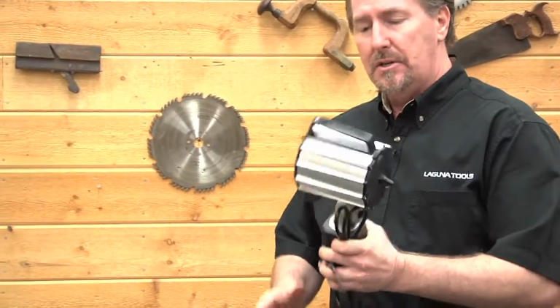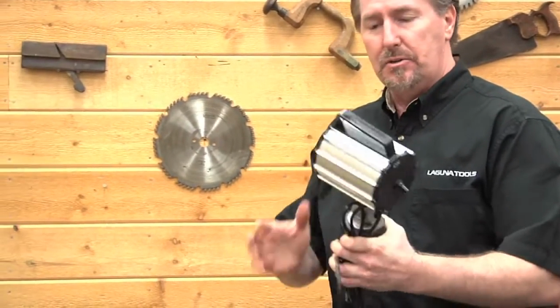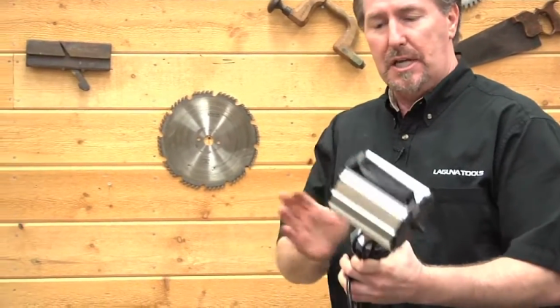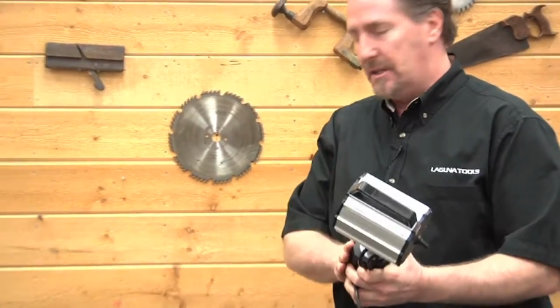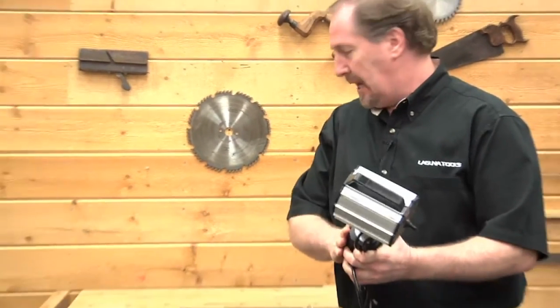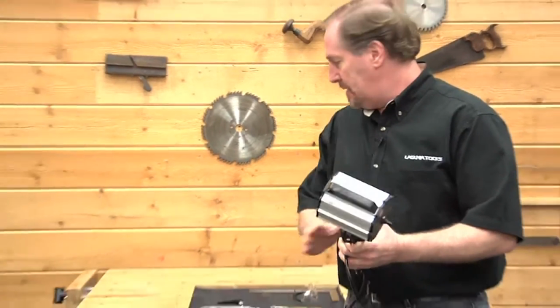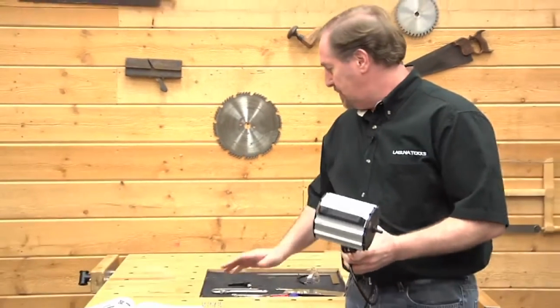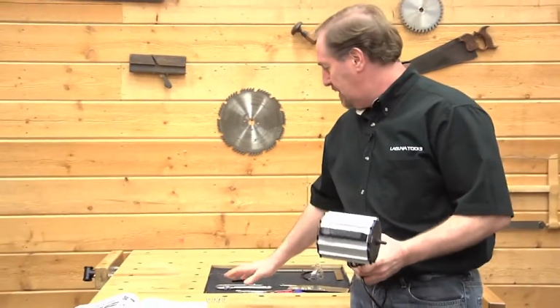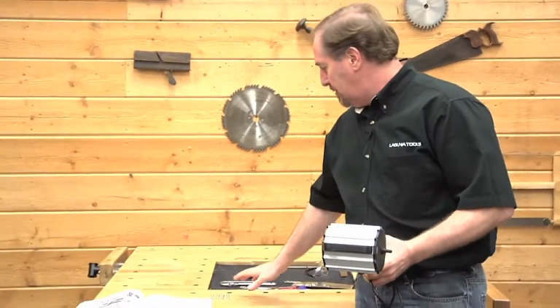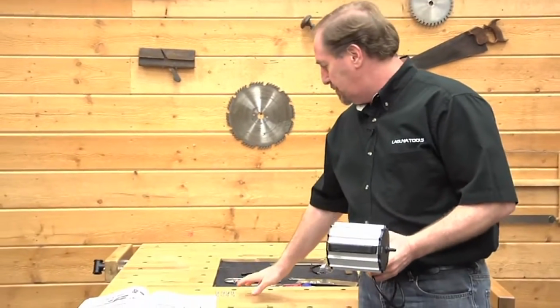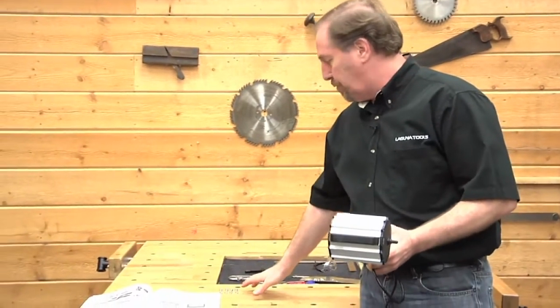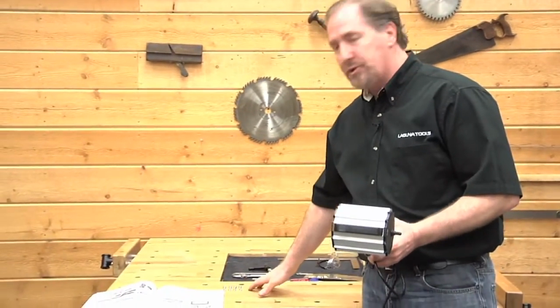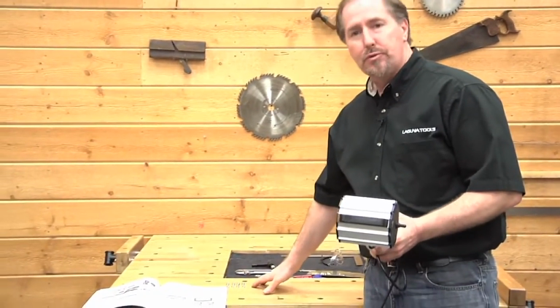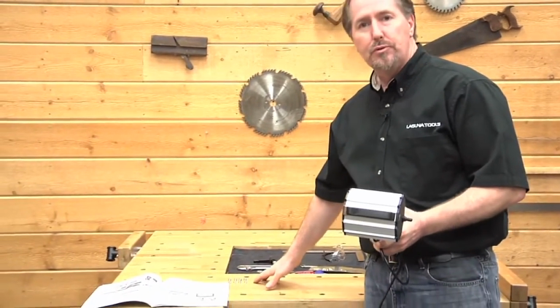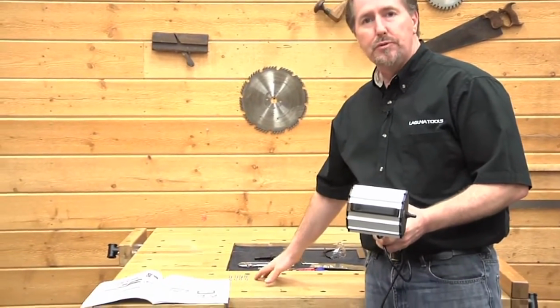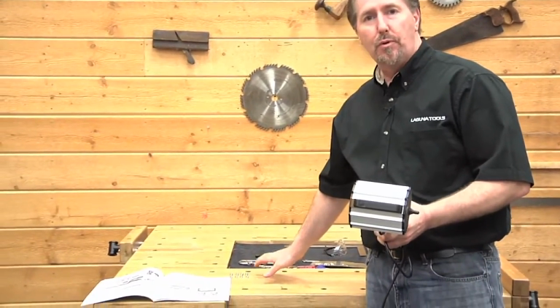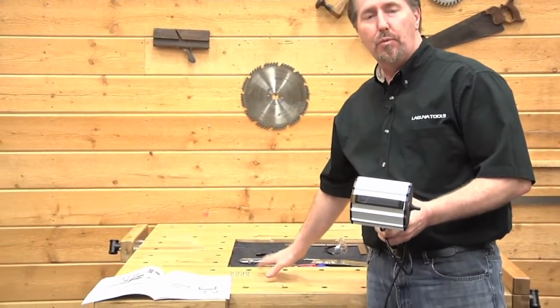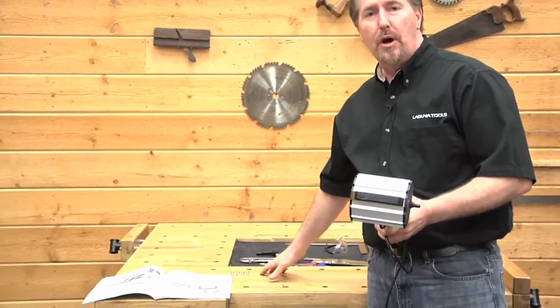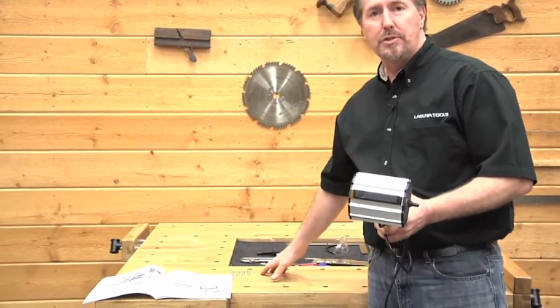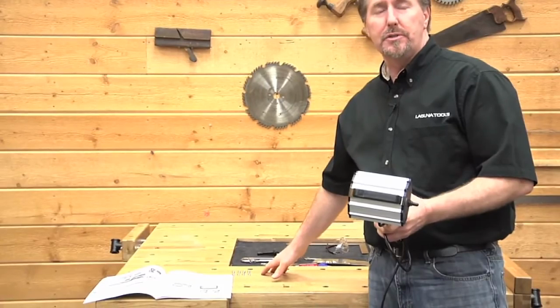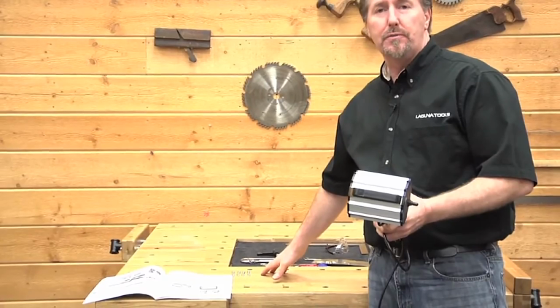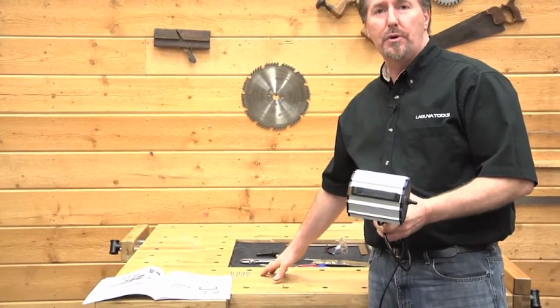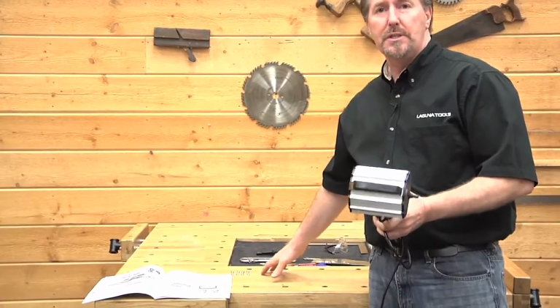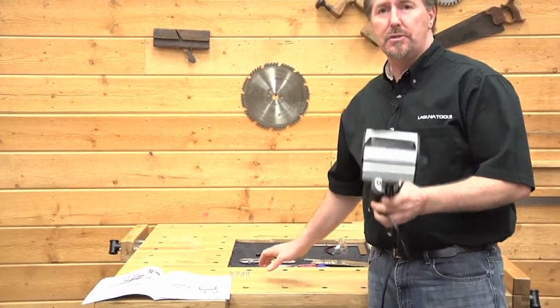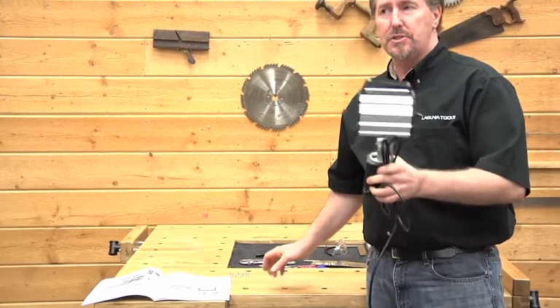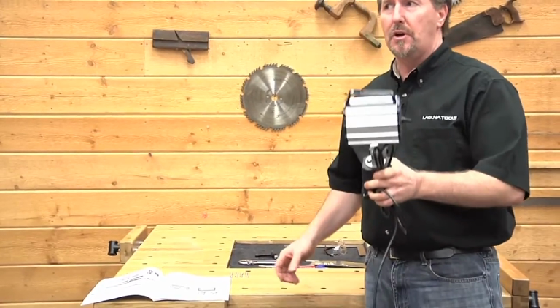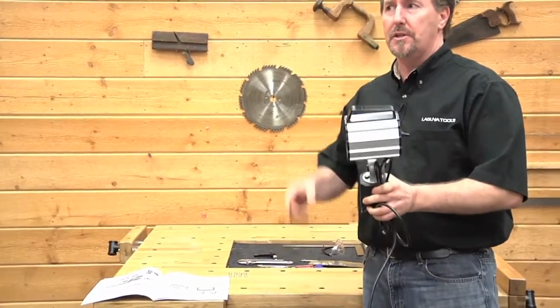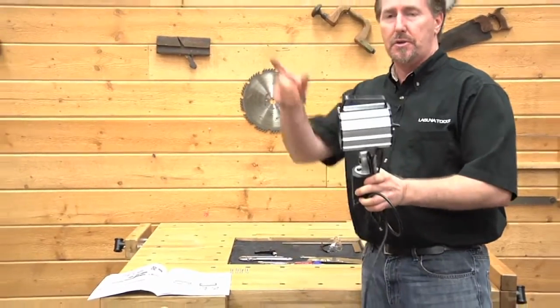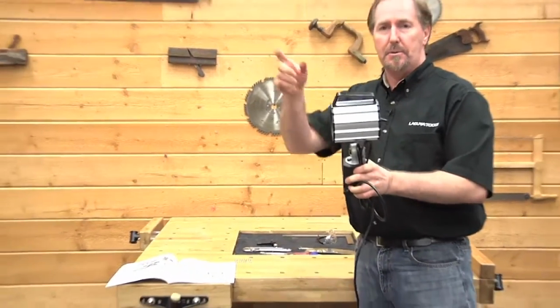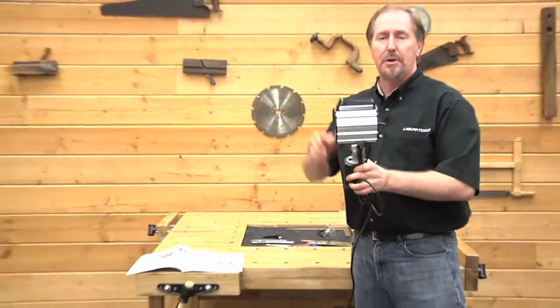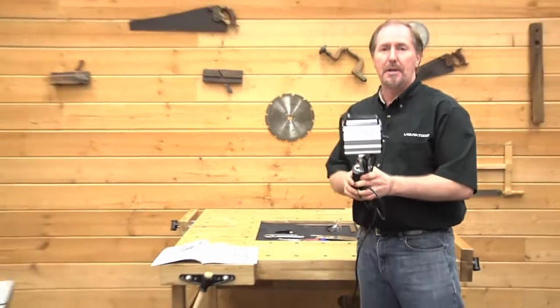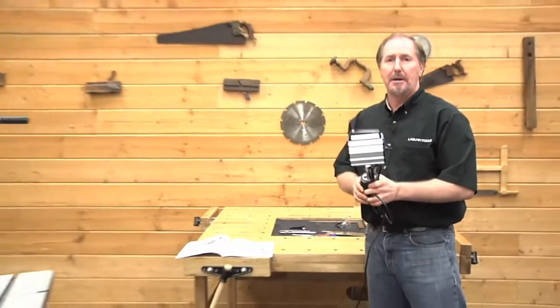You'll take the light — there are four screws, four washers, and four nuts to install it. Let's go ahead and put it on now.